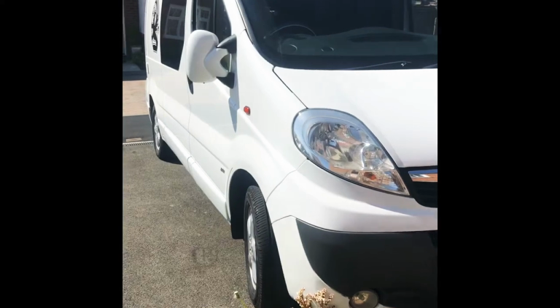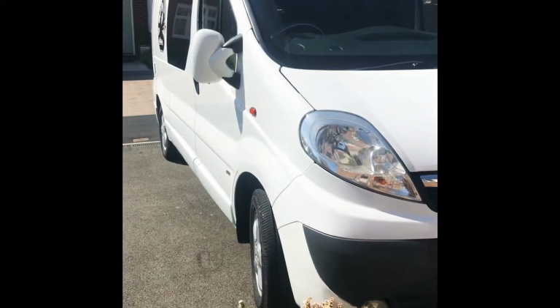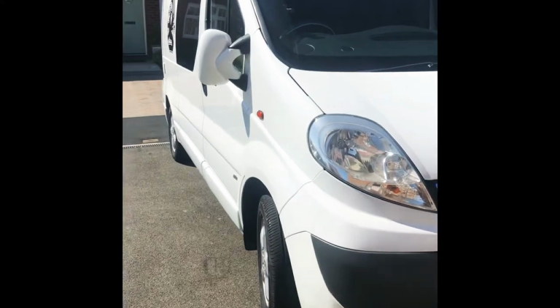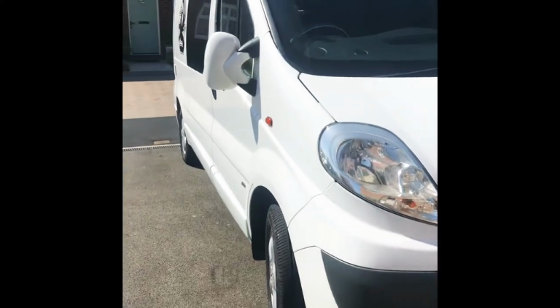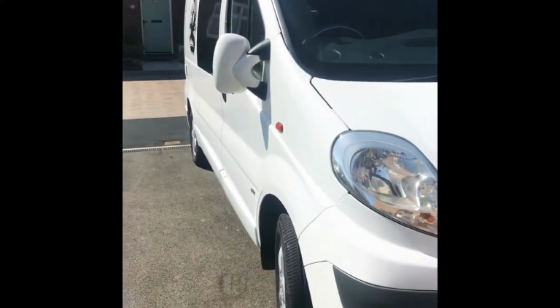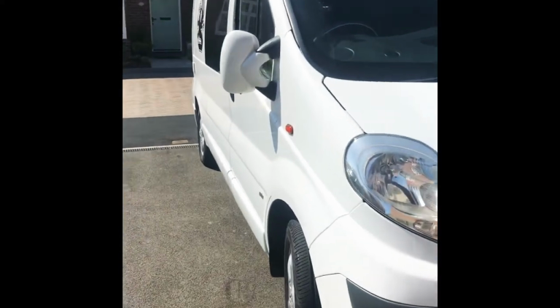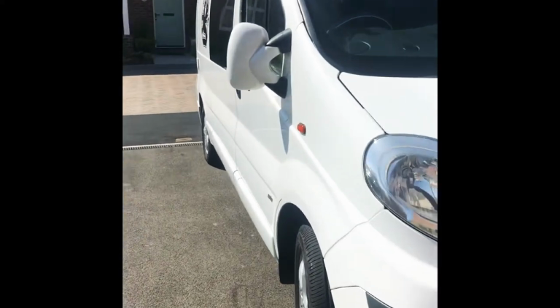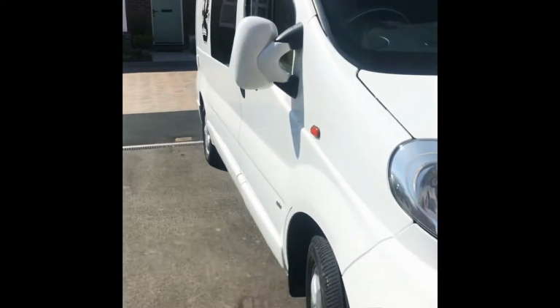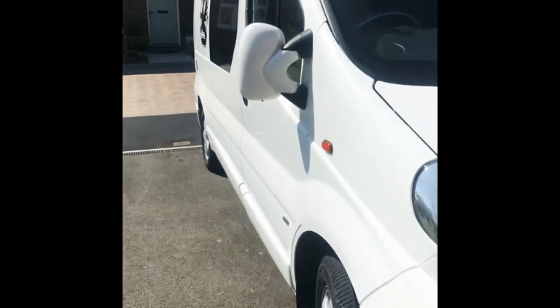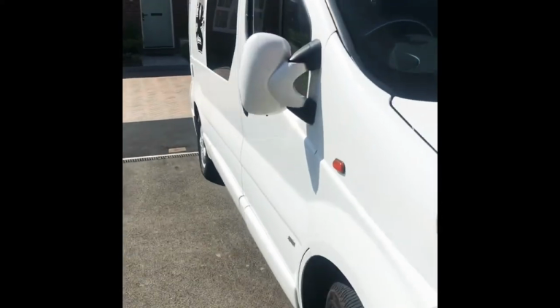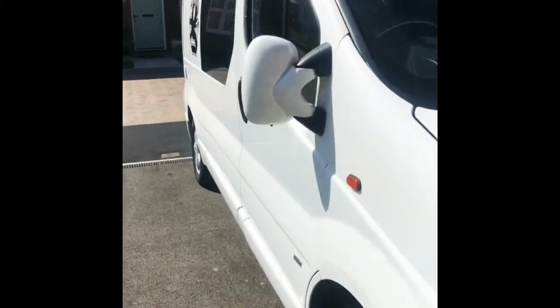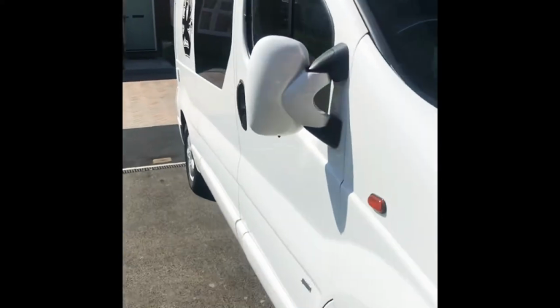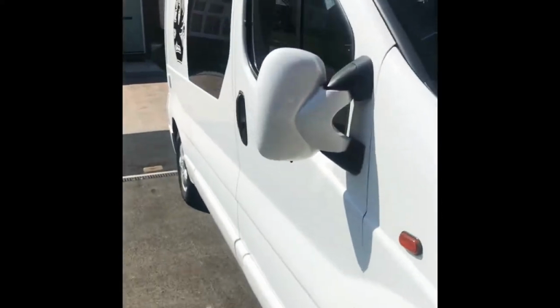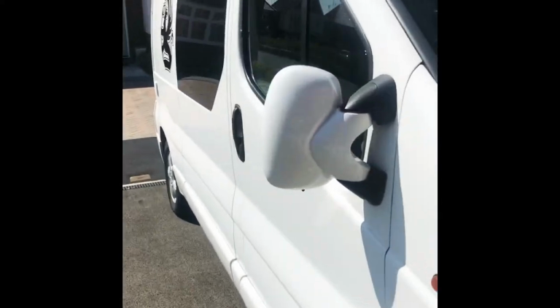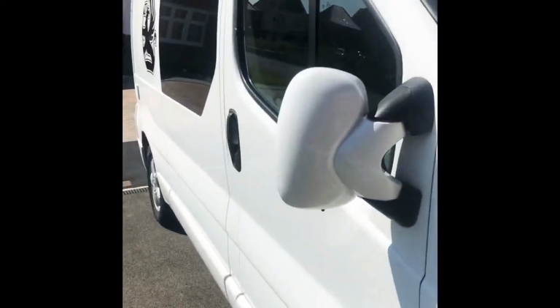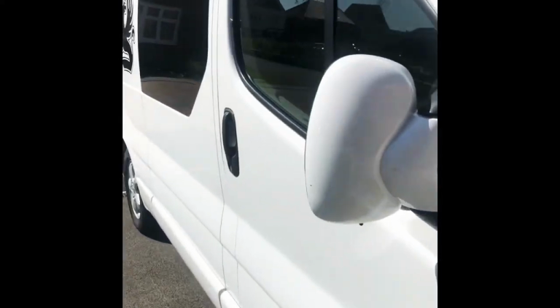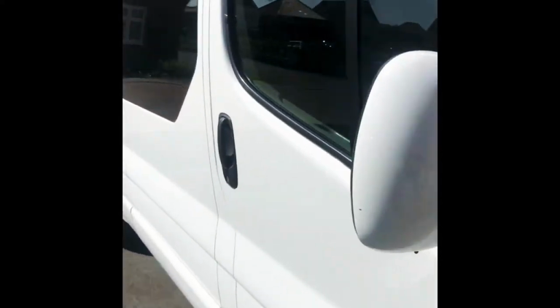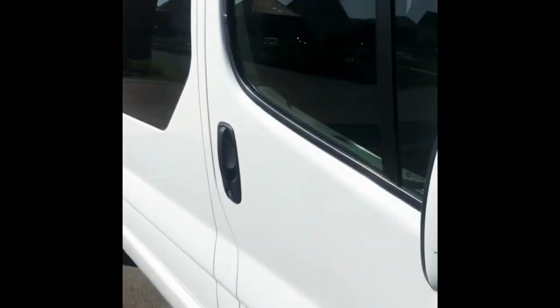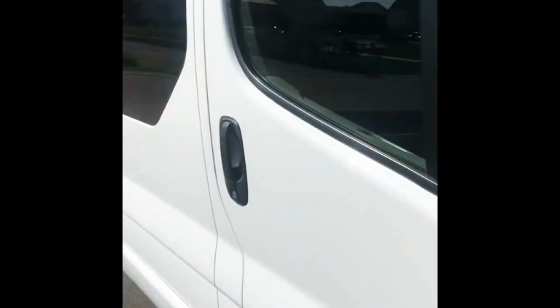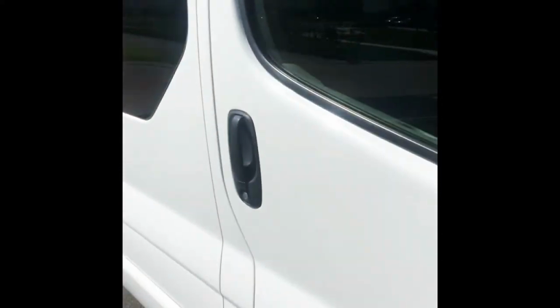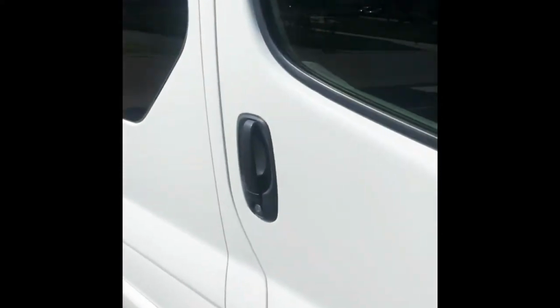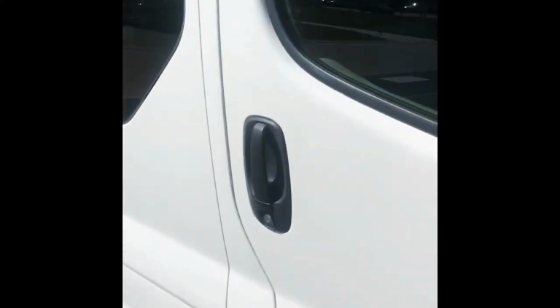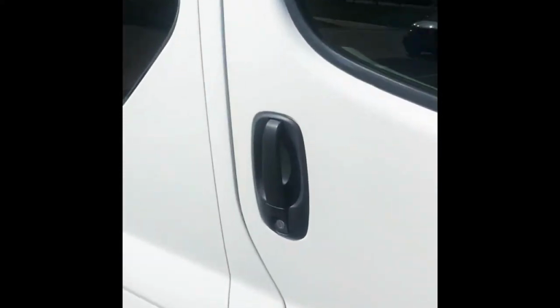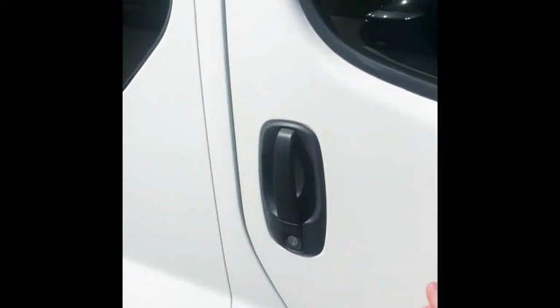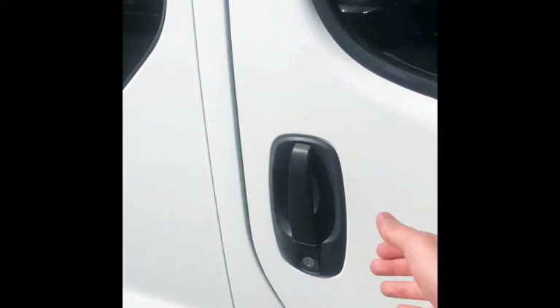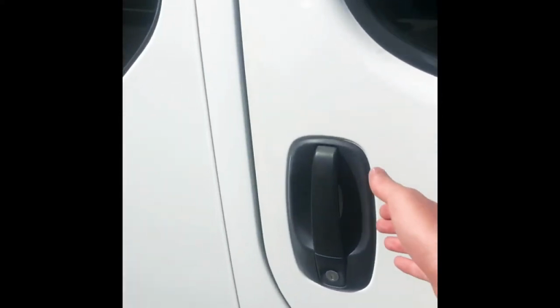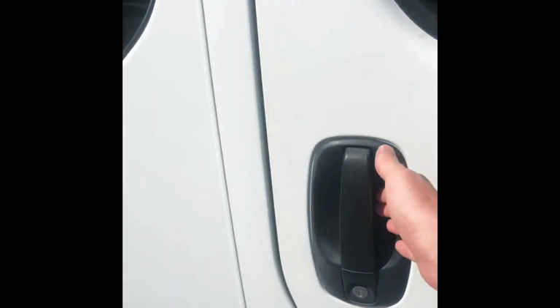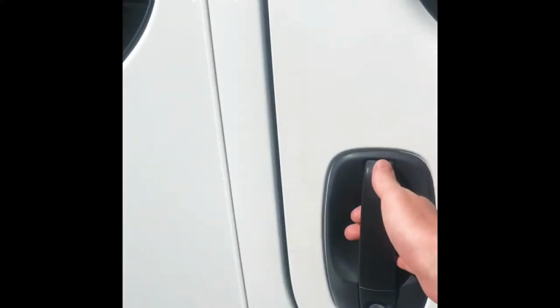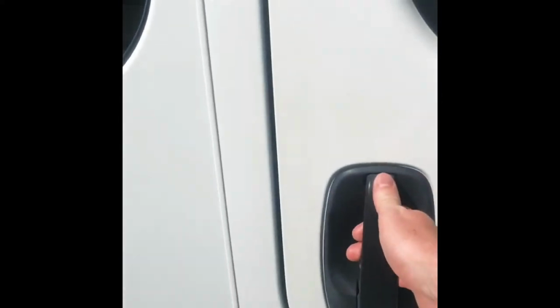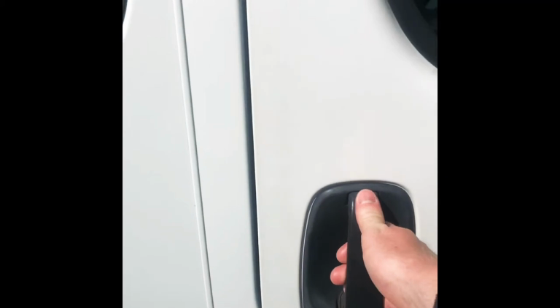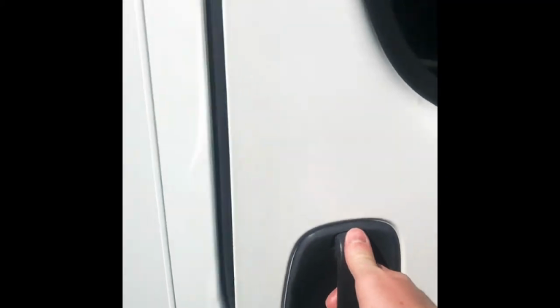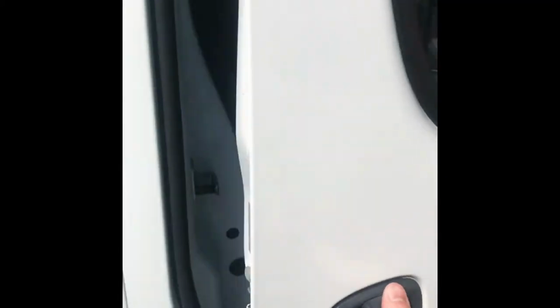Hi guys, today I'm going to show you how to change a headlight bulb on a Vauxhall Vivaro van.